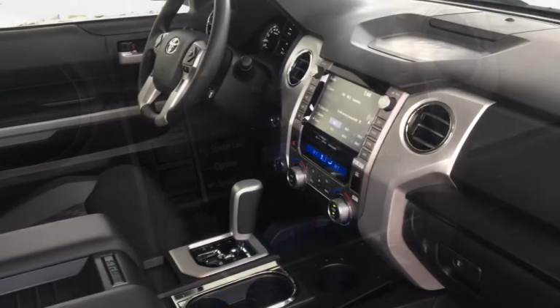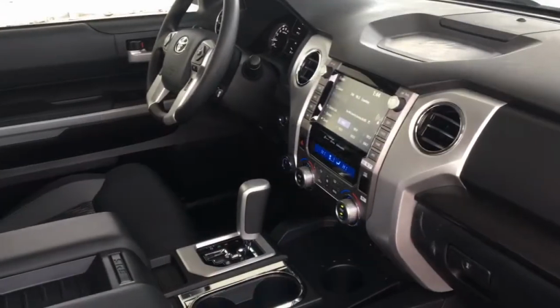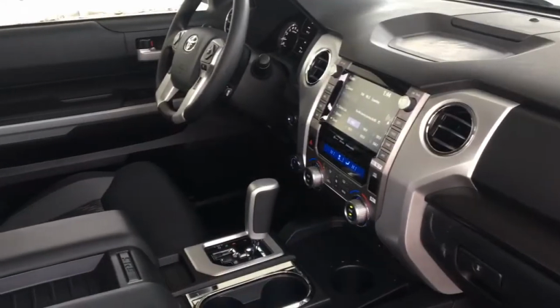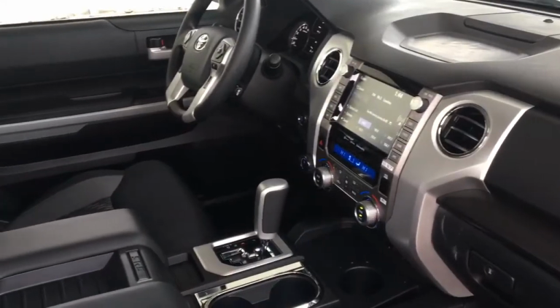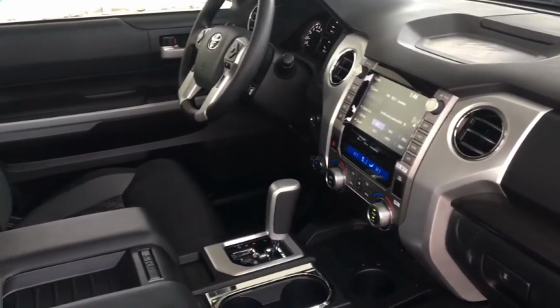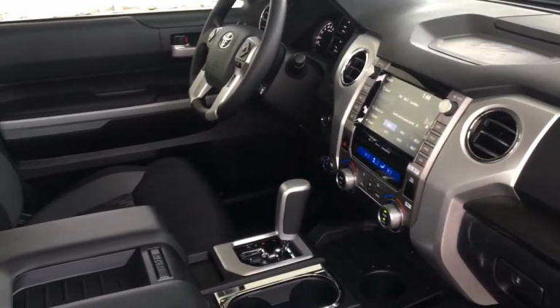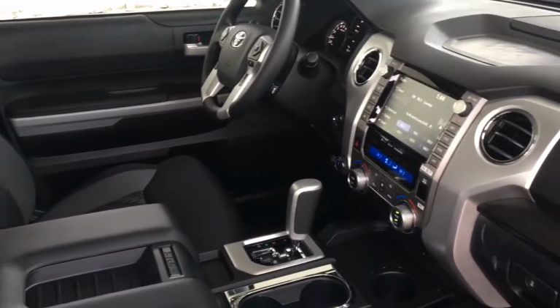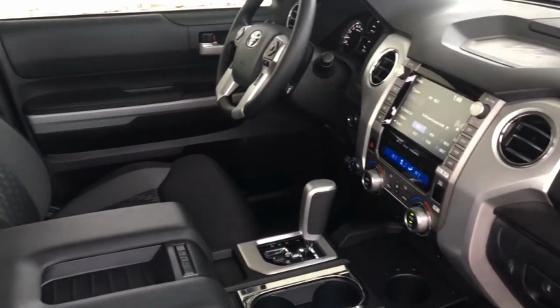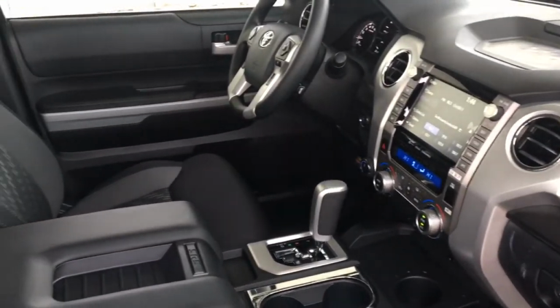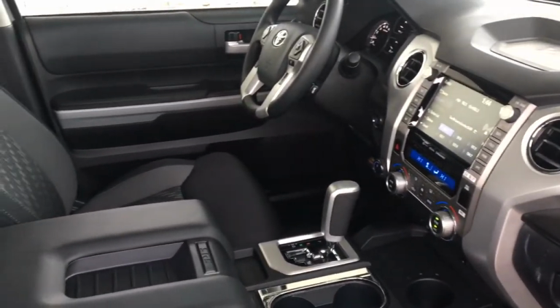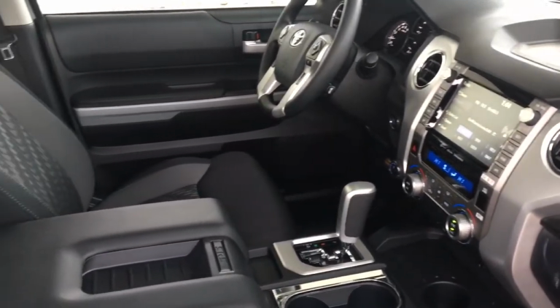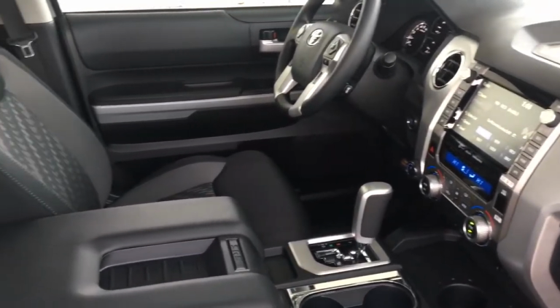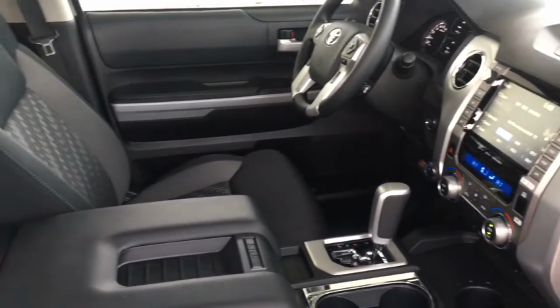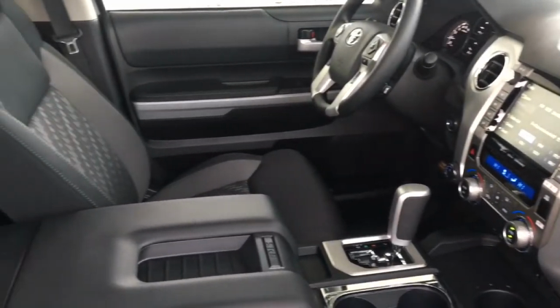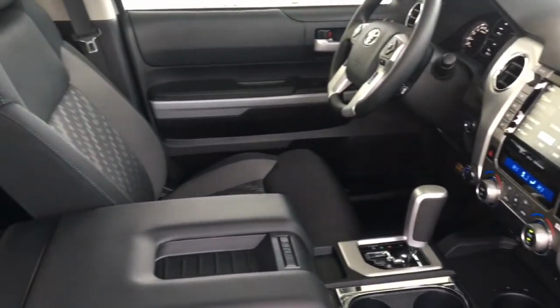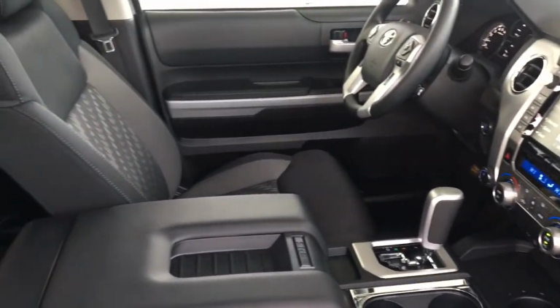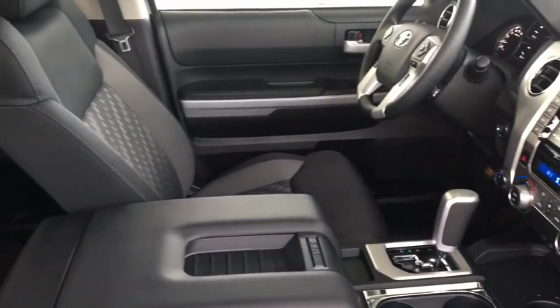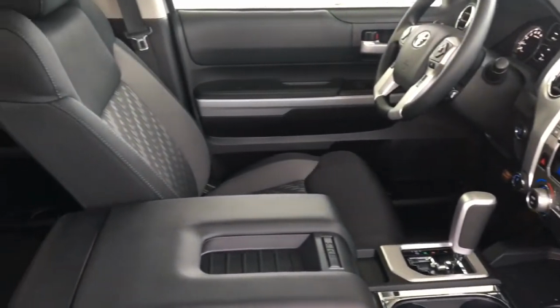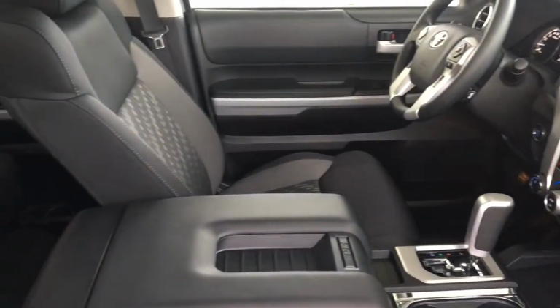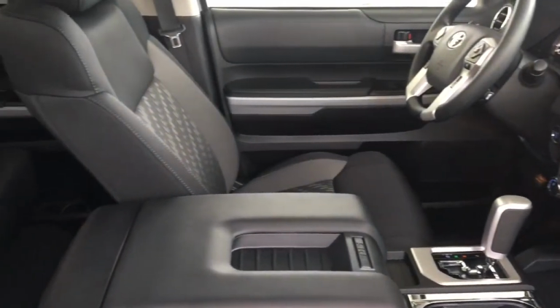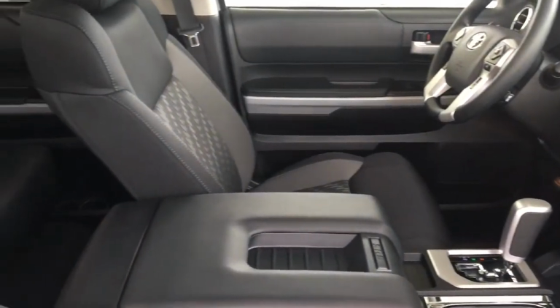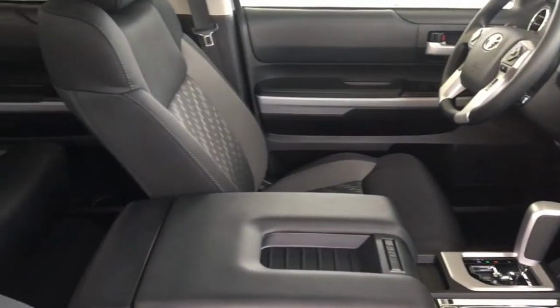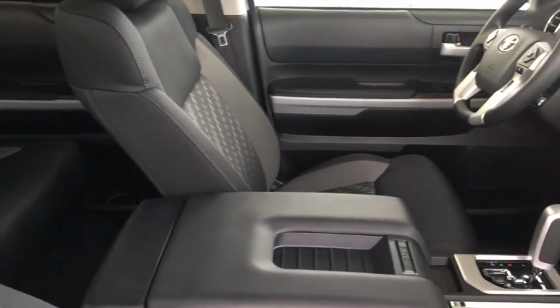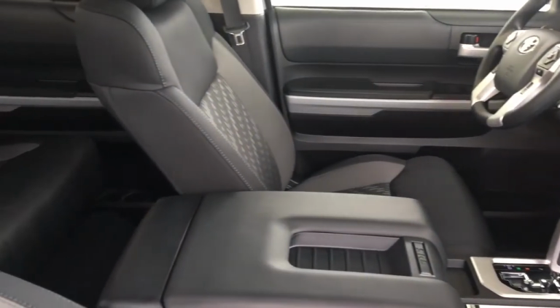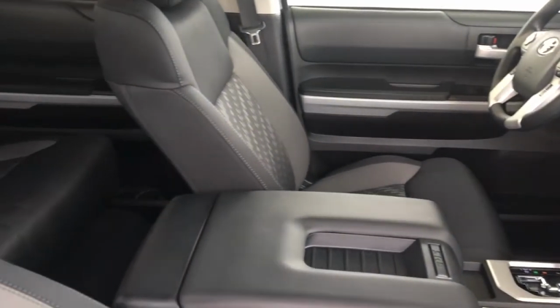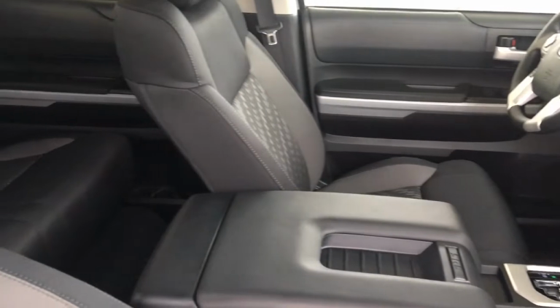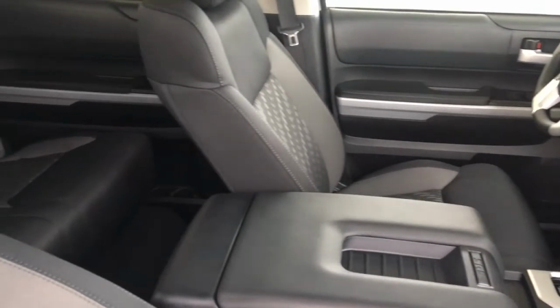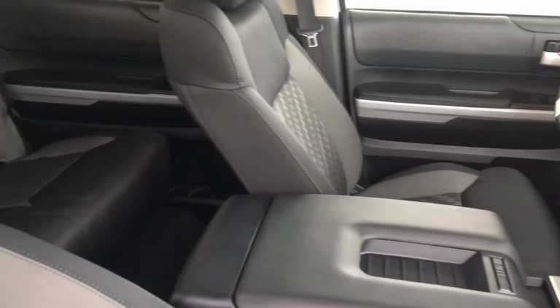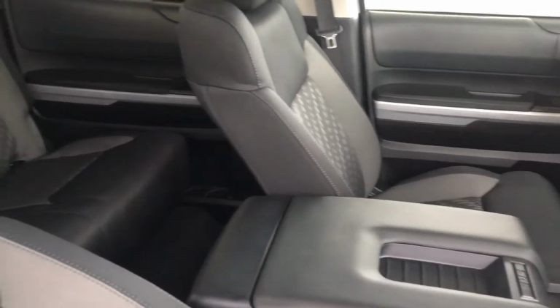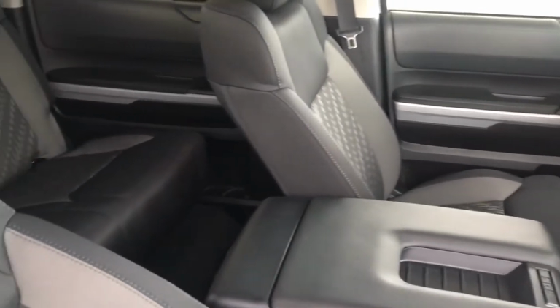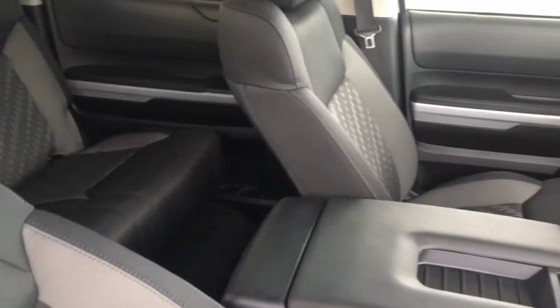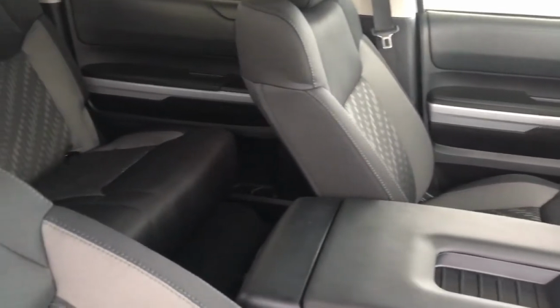The Crewmax offers seating for three in the back with loads of legroom, or fold up the seats and use the area for additional cargo capacity.